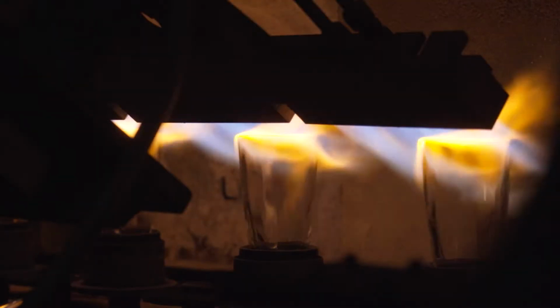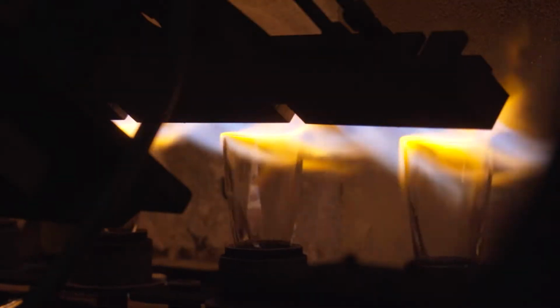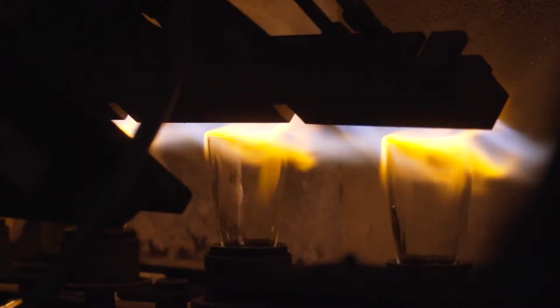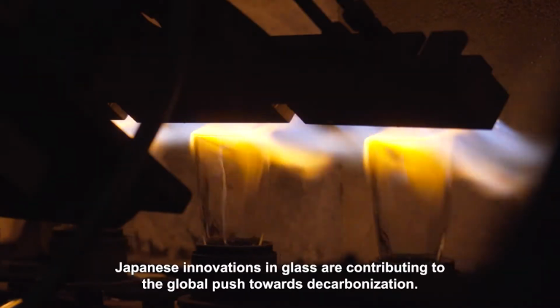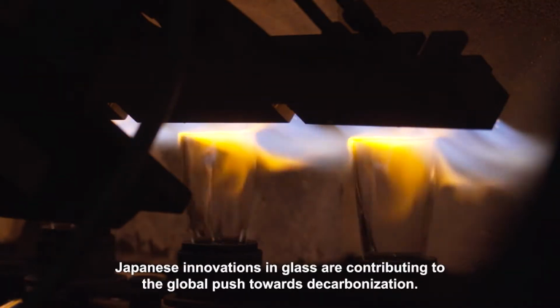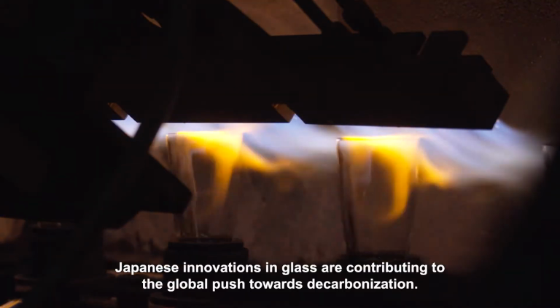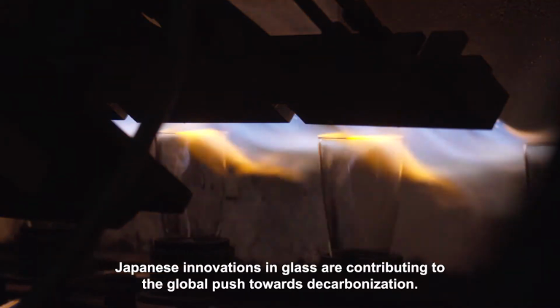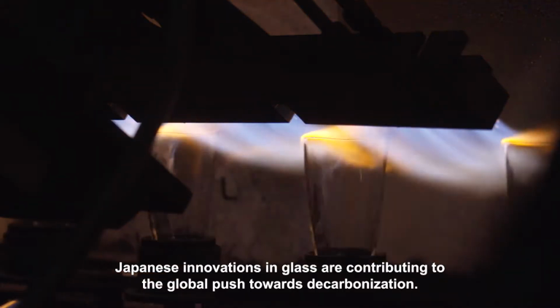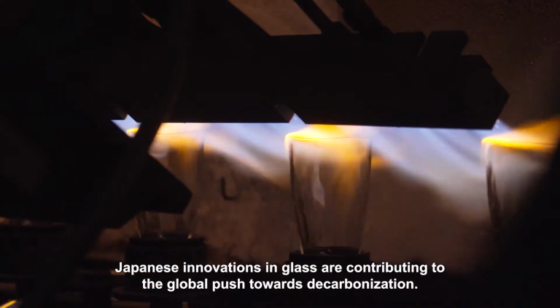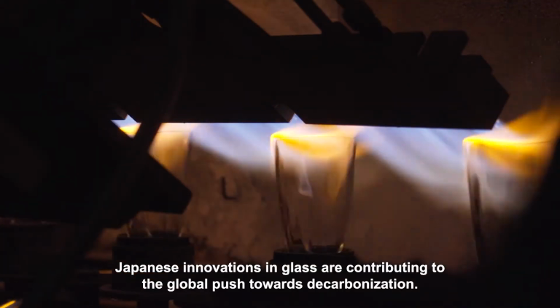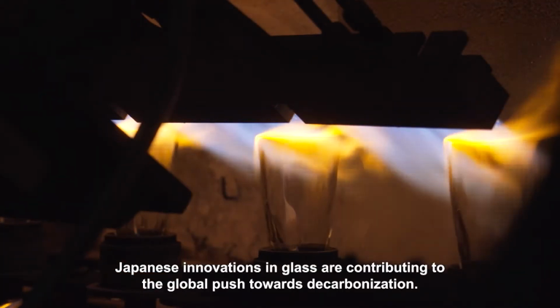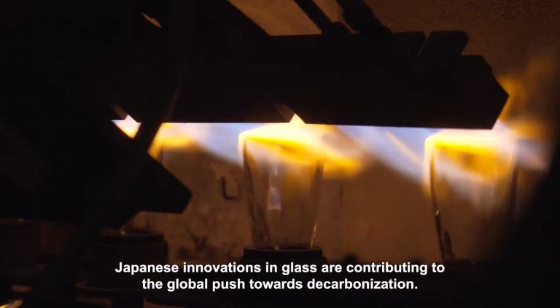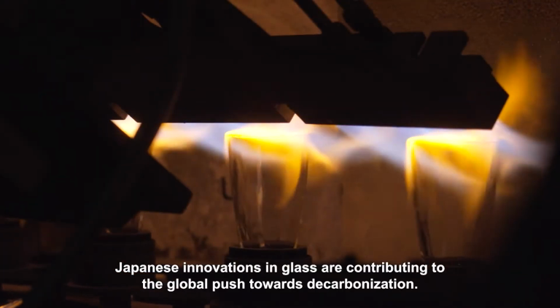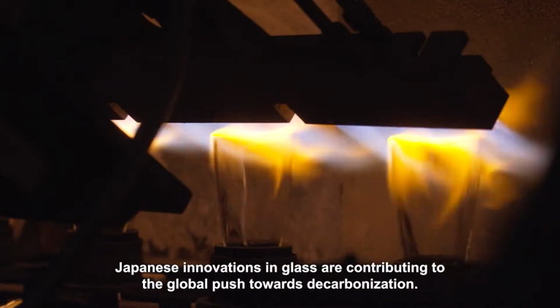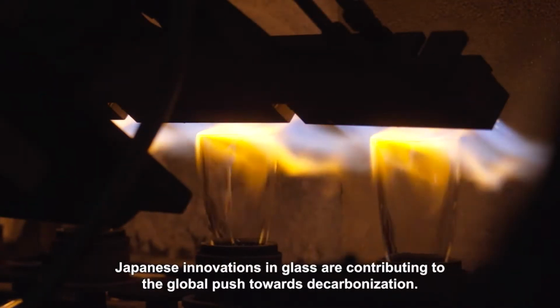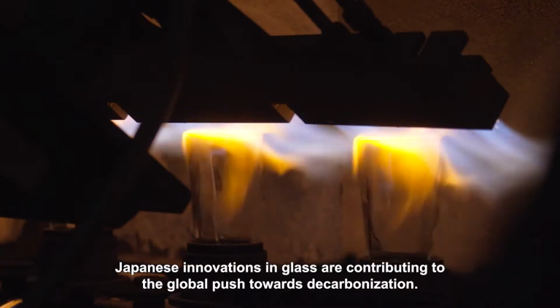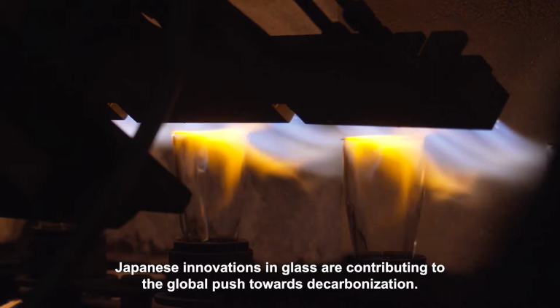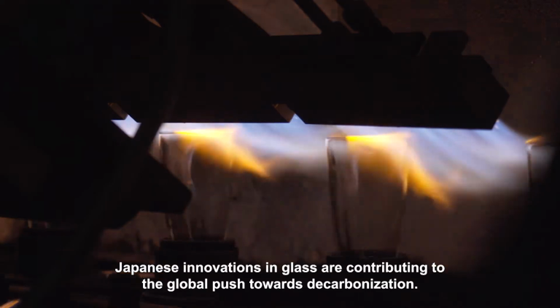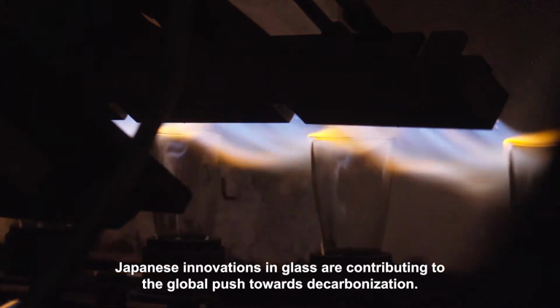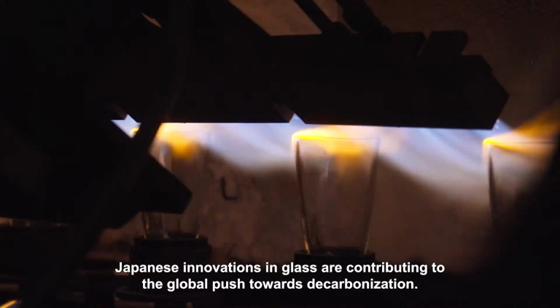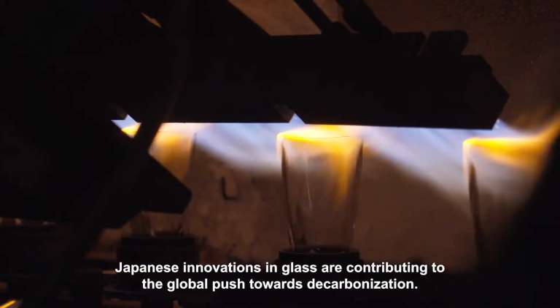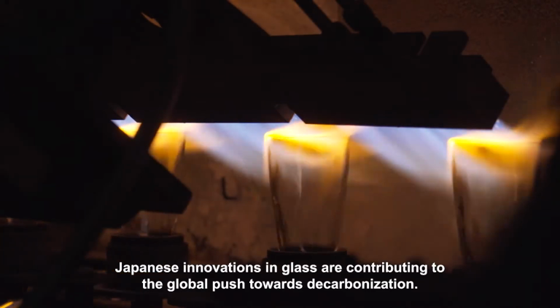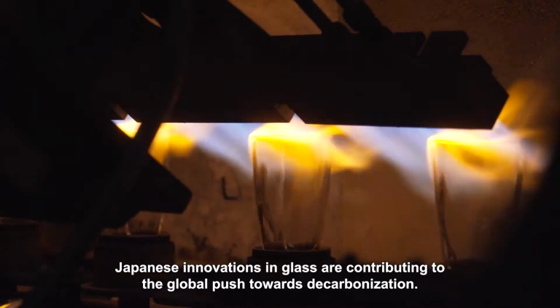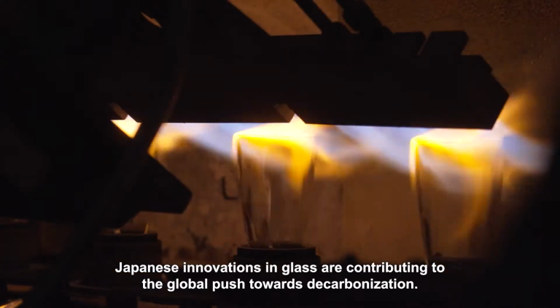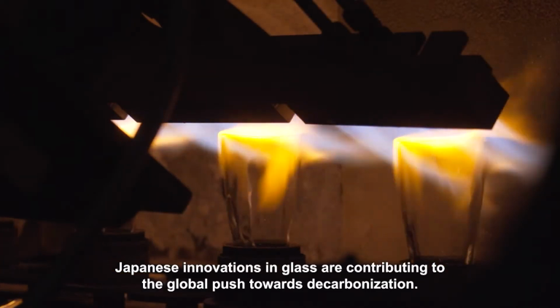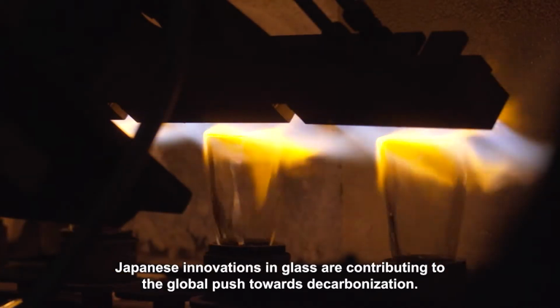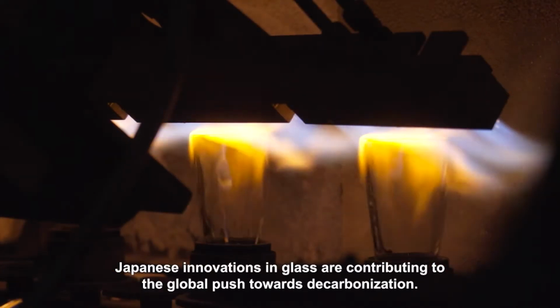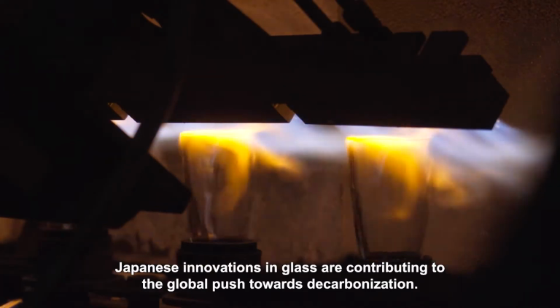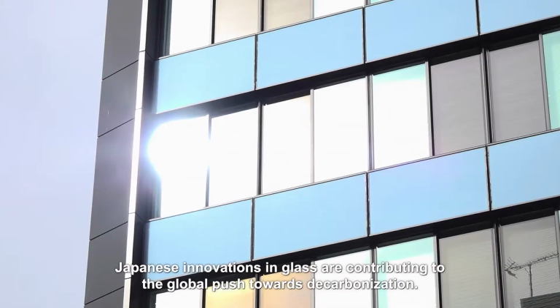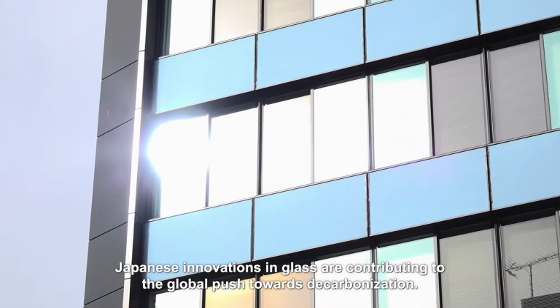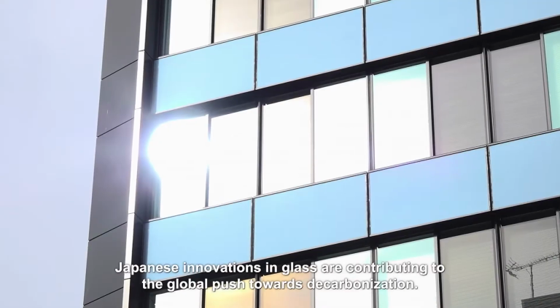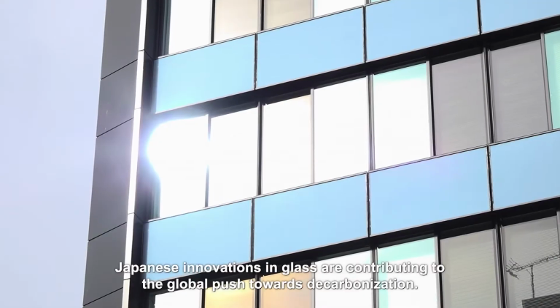Japanese innovations in glass are contributing to the global push towards decarbonization.